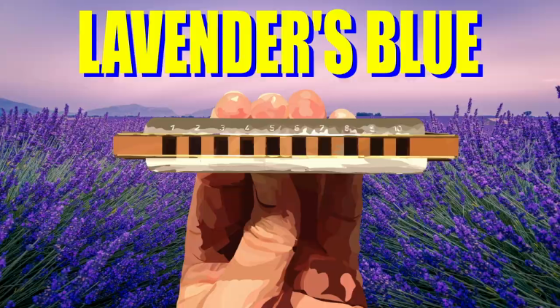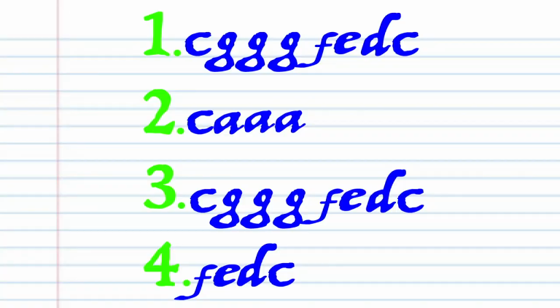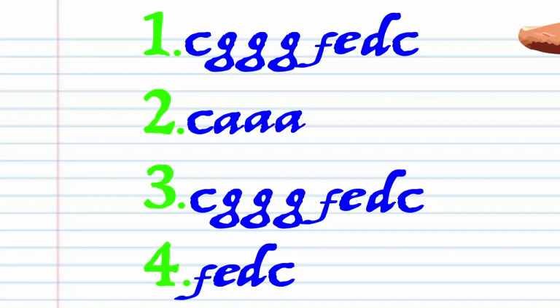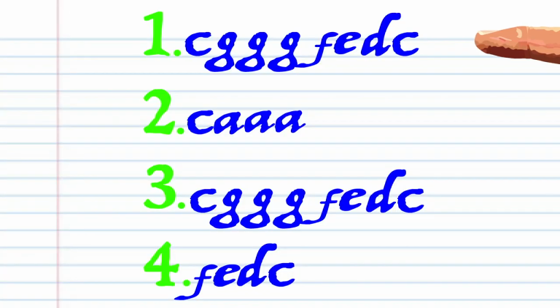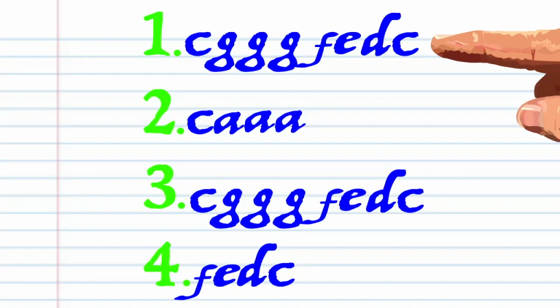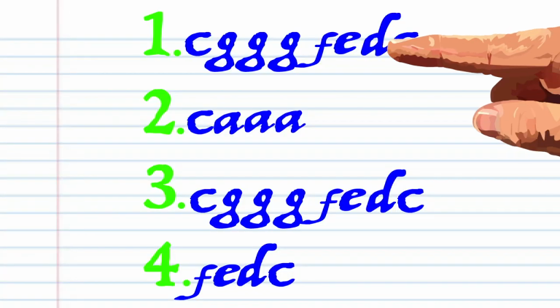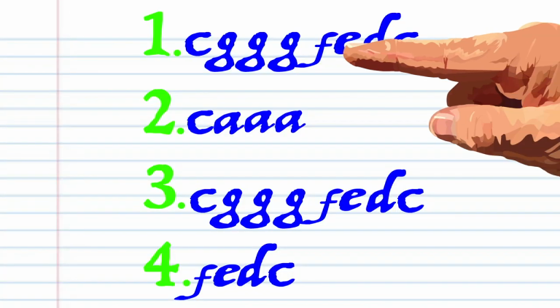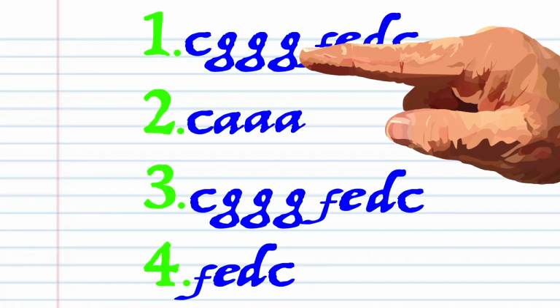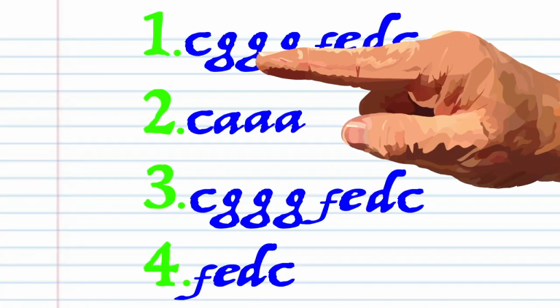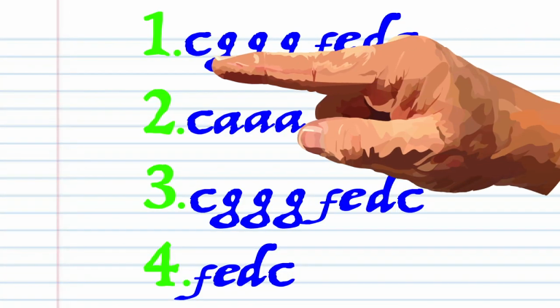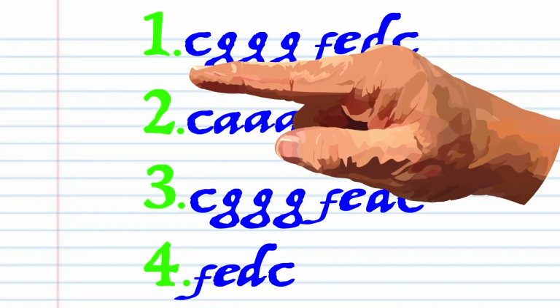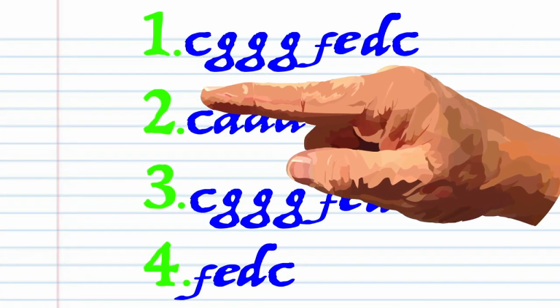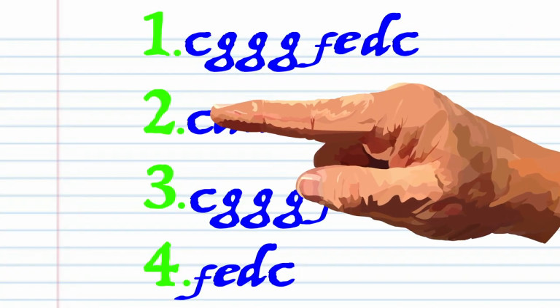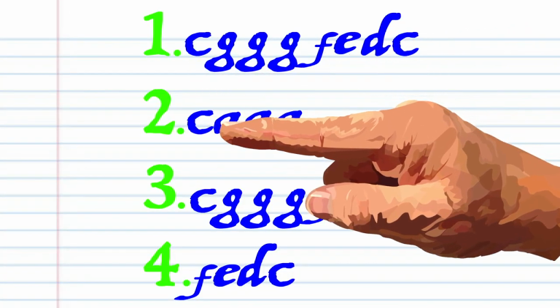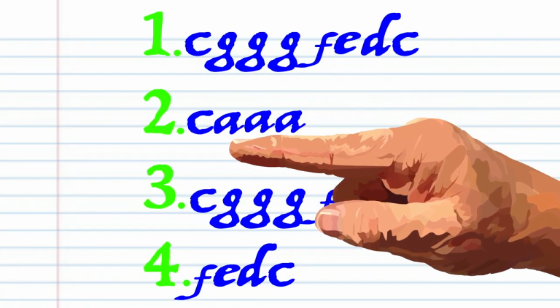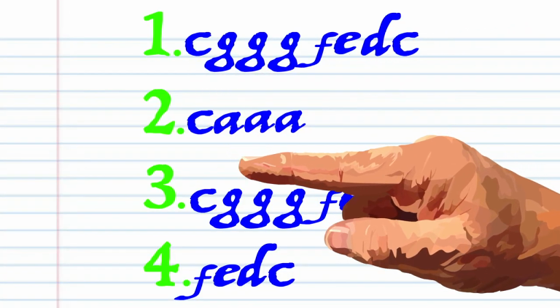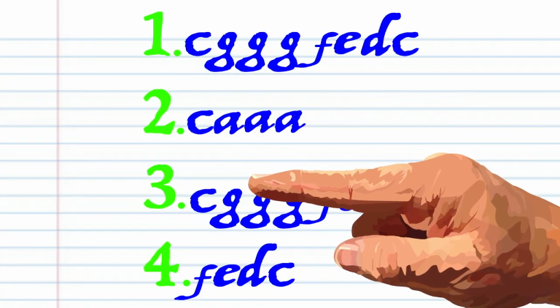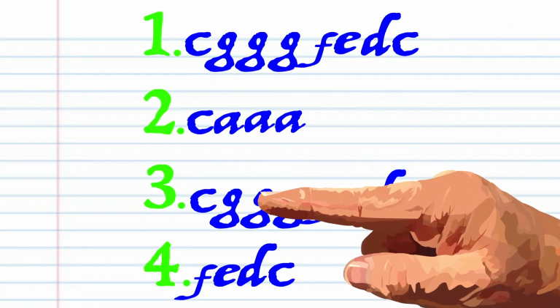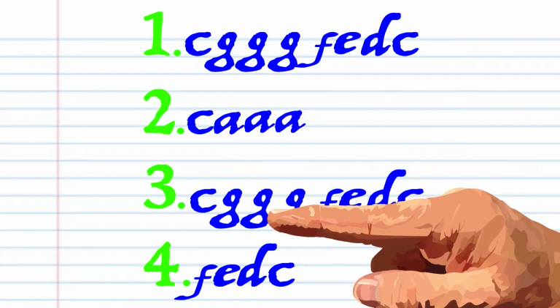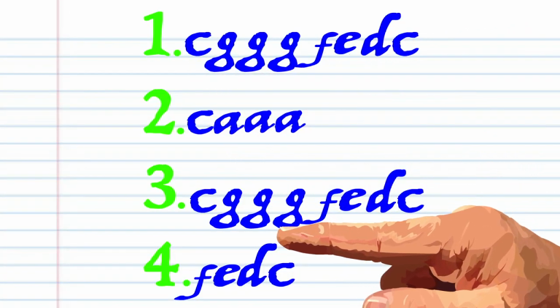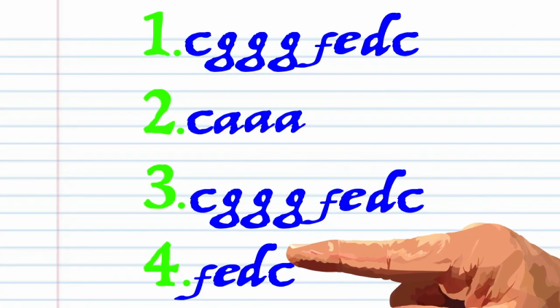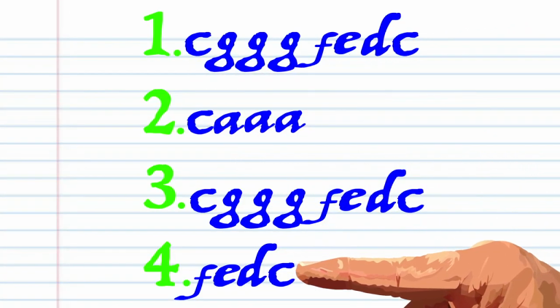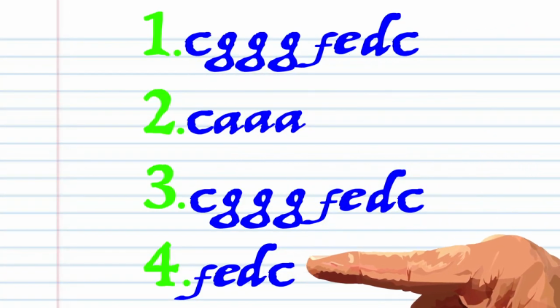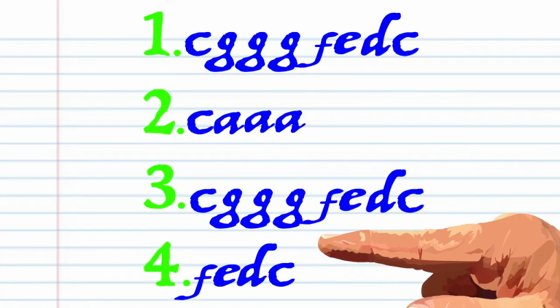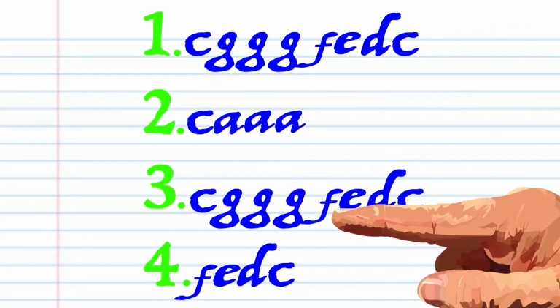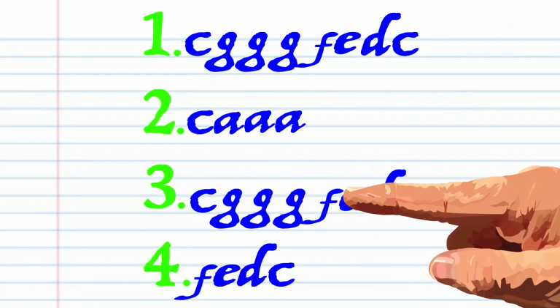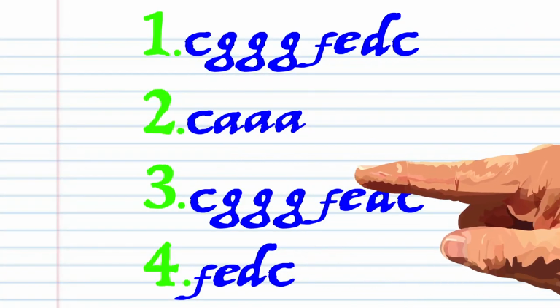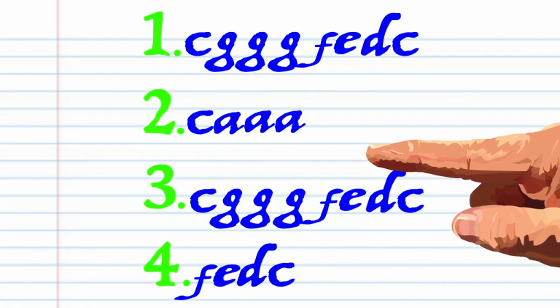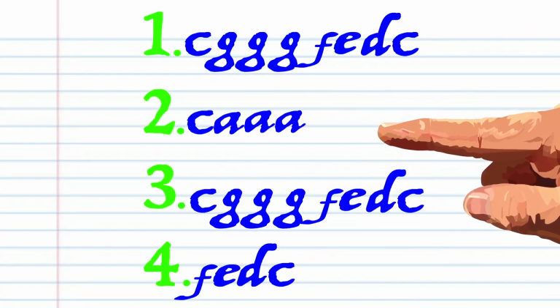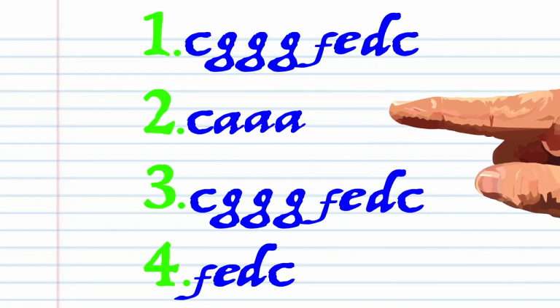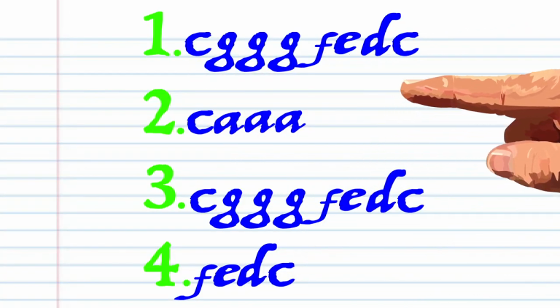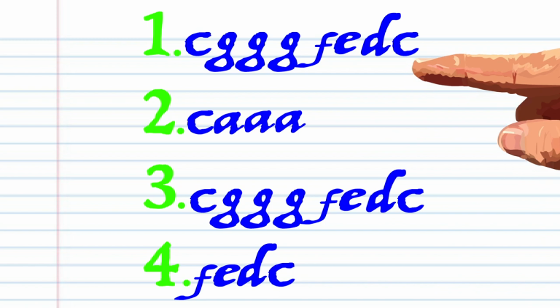Here's what Lavender's Blue looks like when it's written down in the key of C, and here is how it sounds.